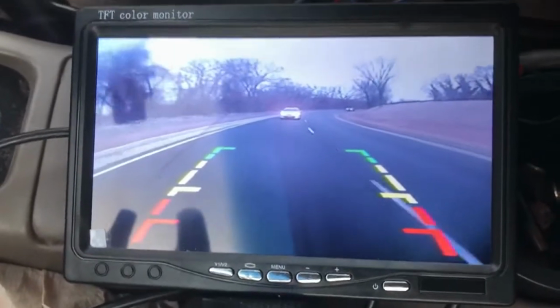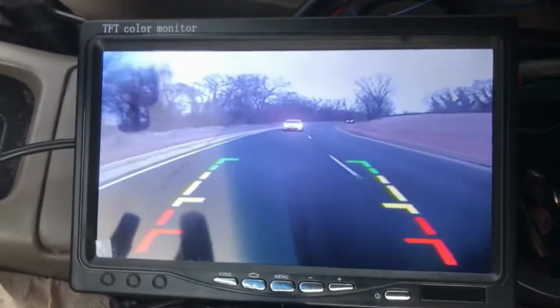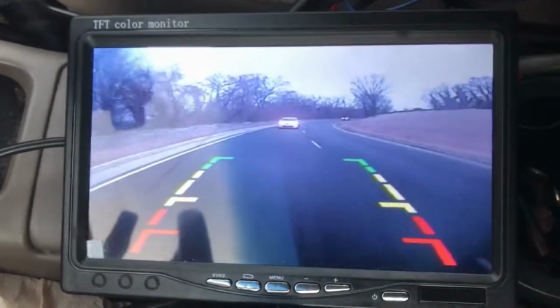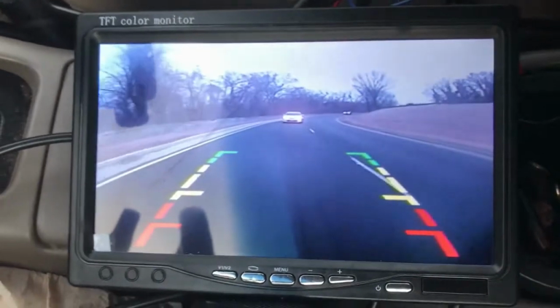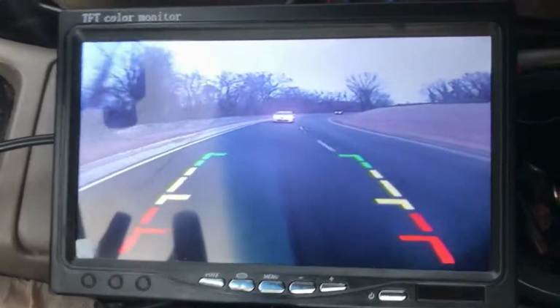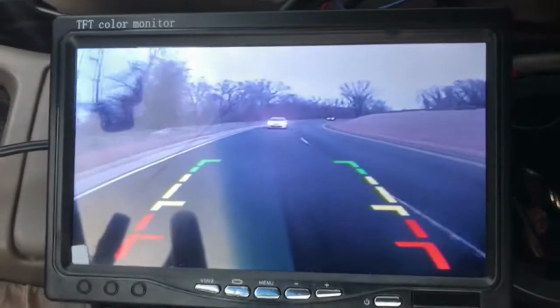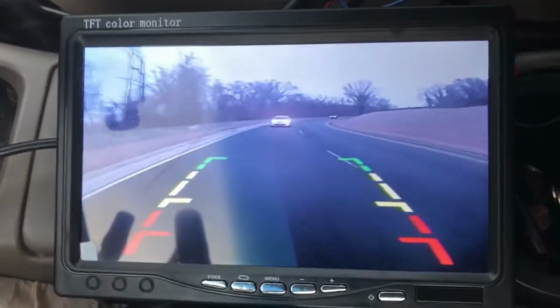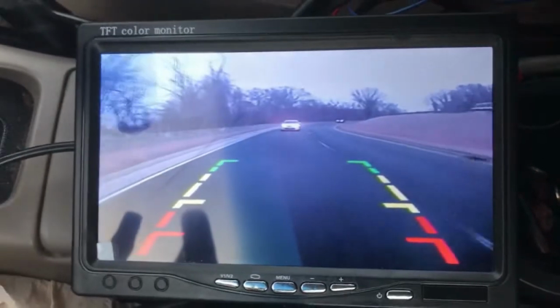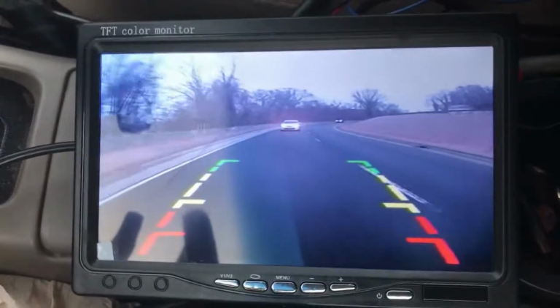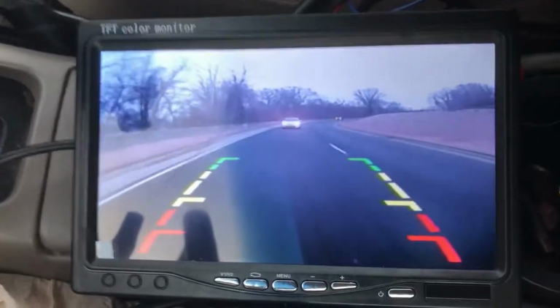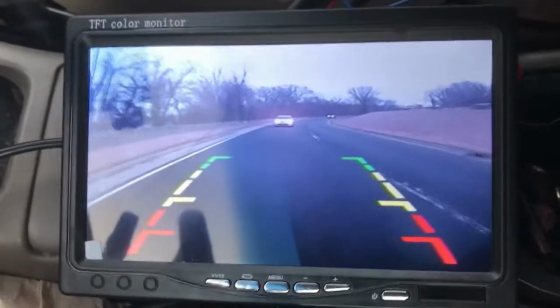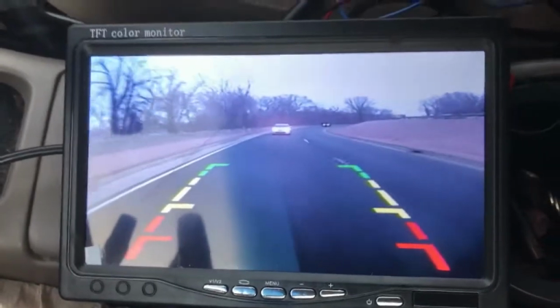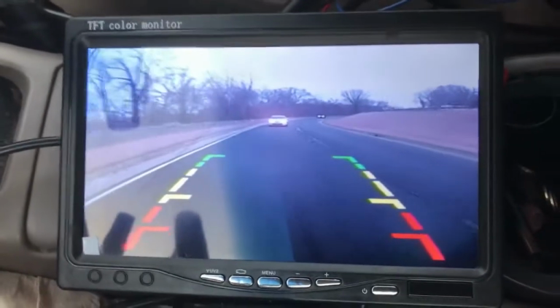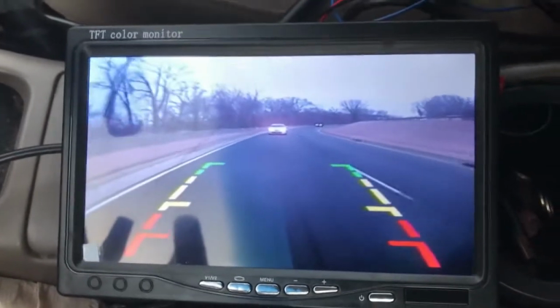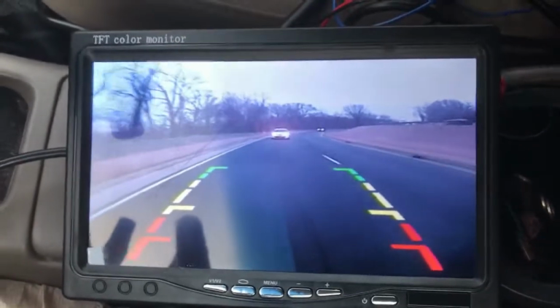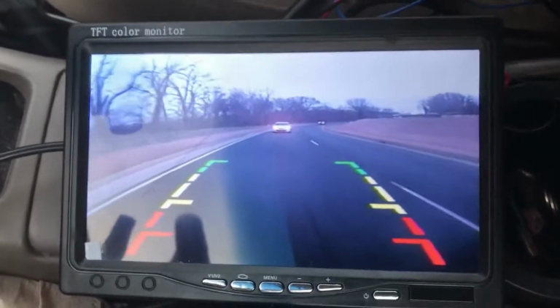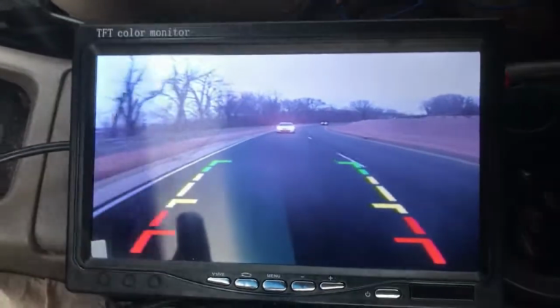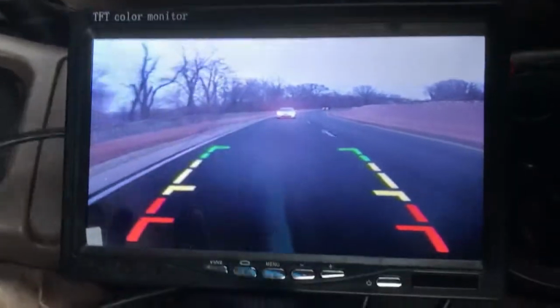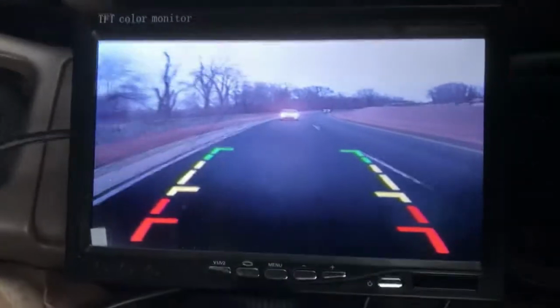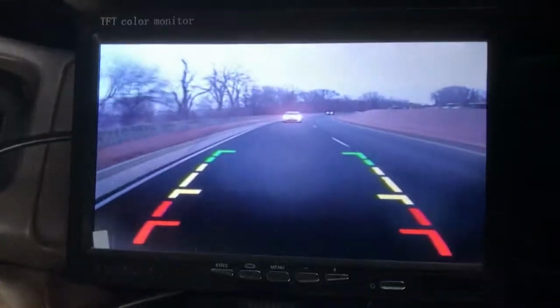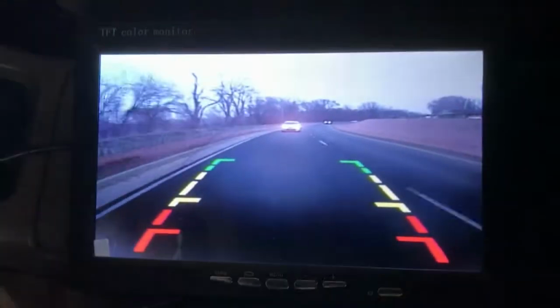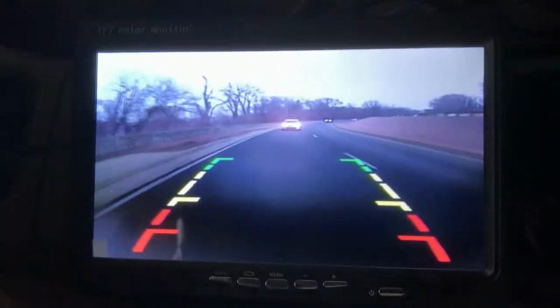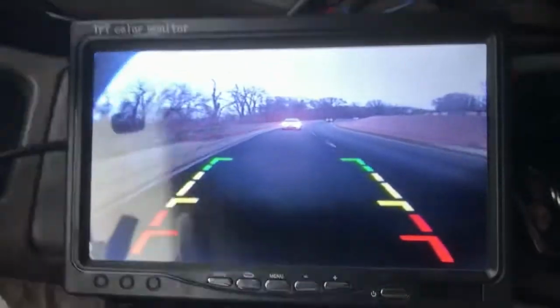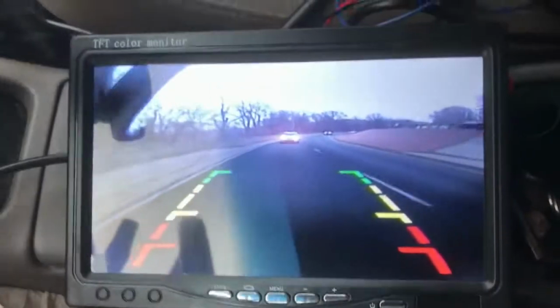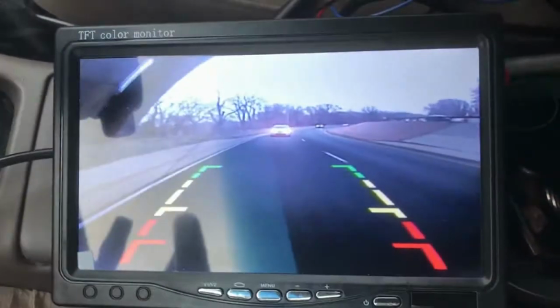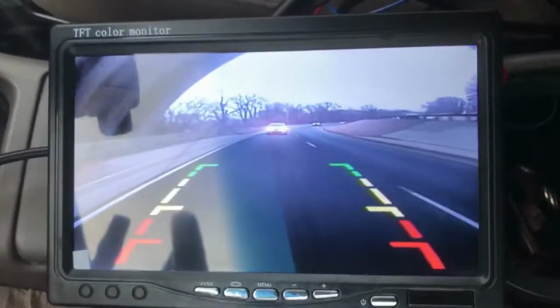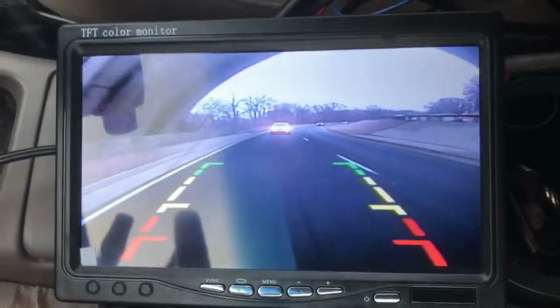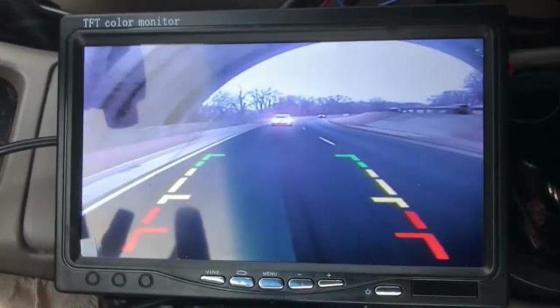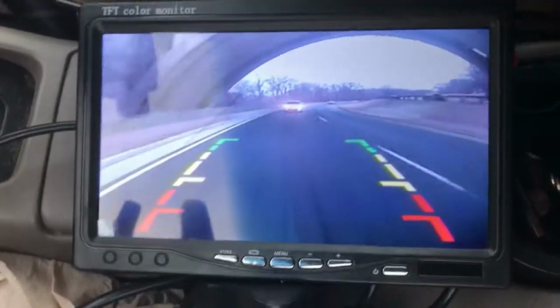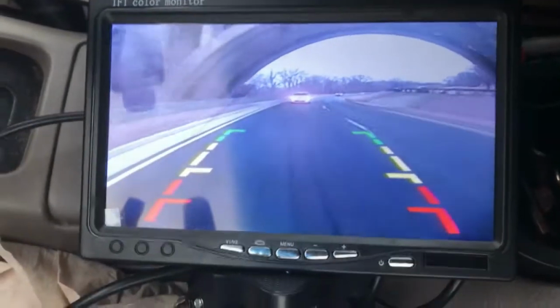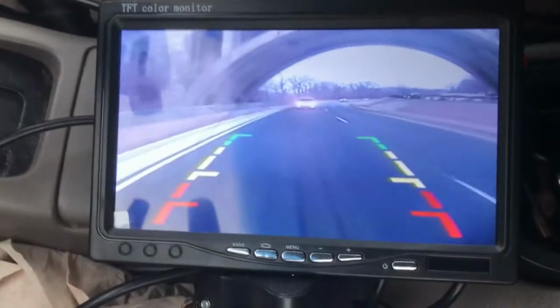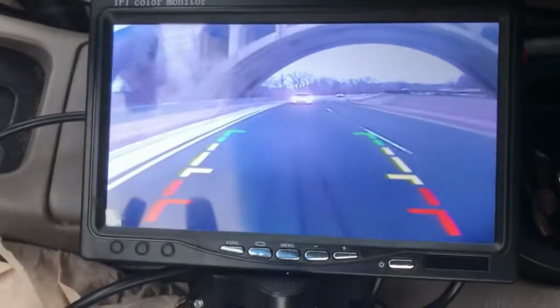Okay, so there you have it. Backup camera — put it into action.